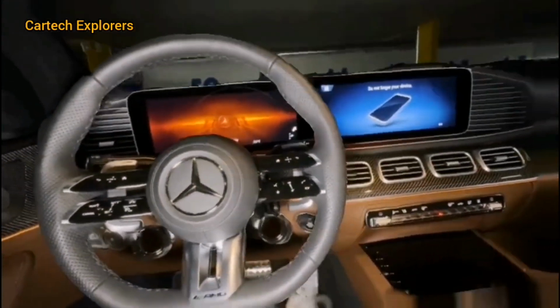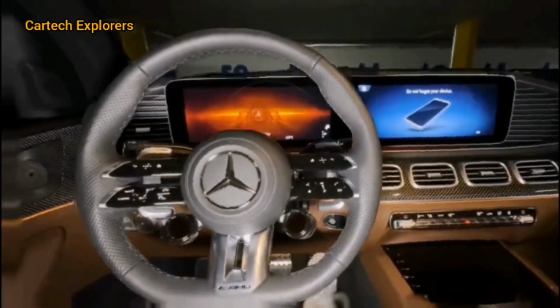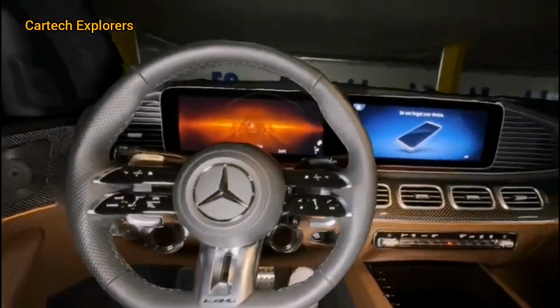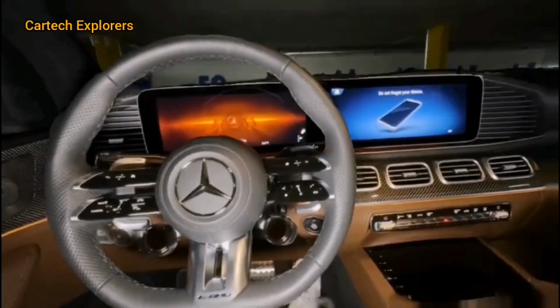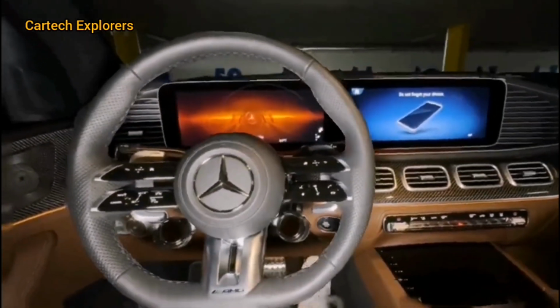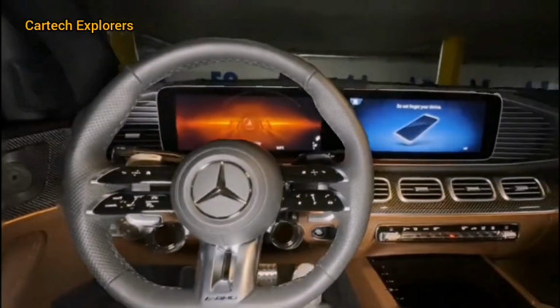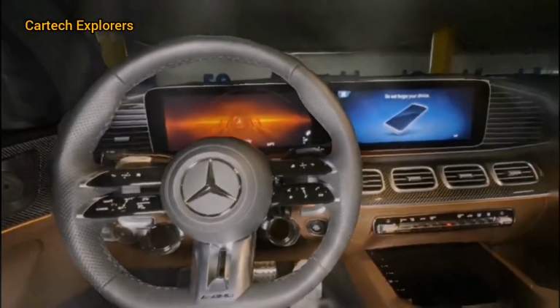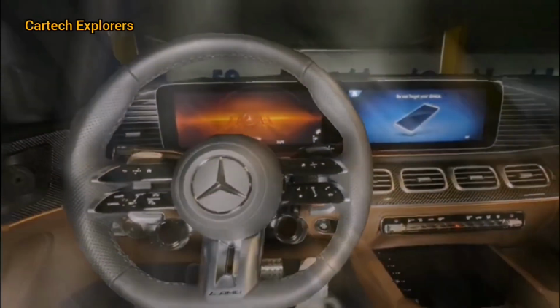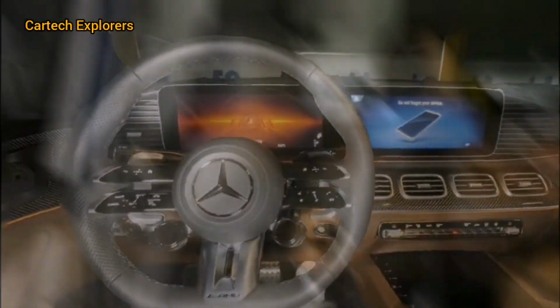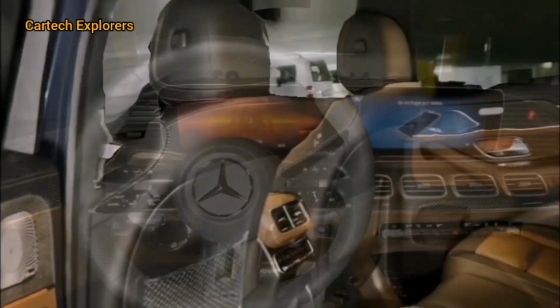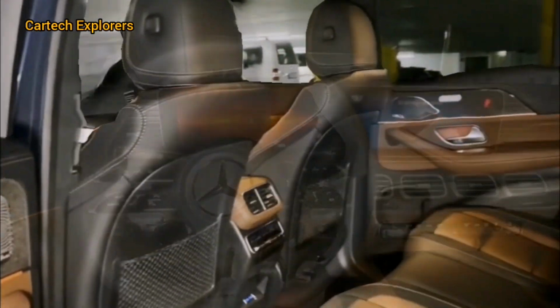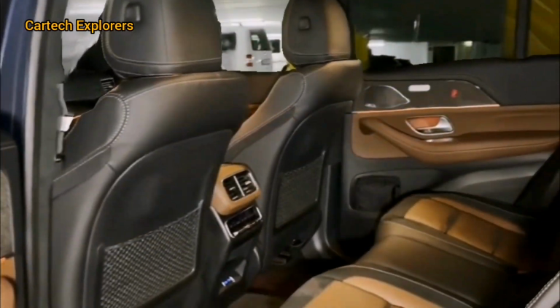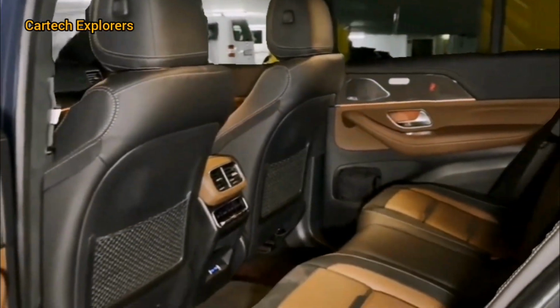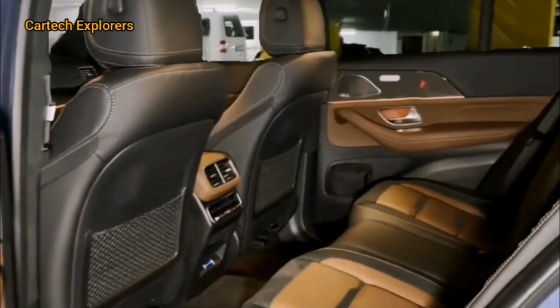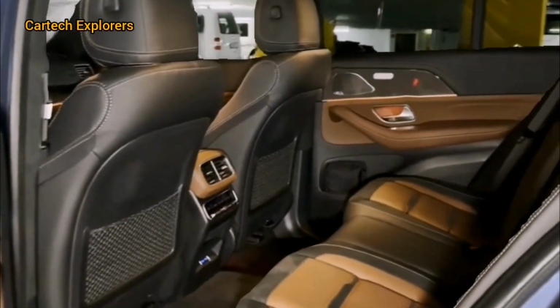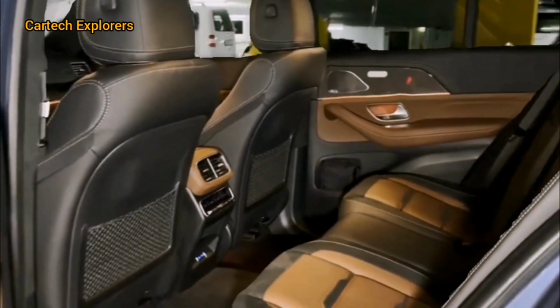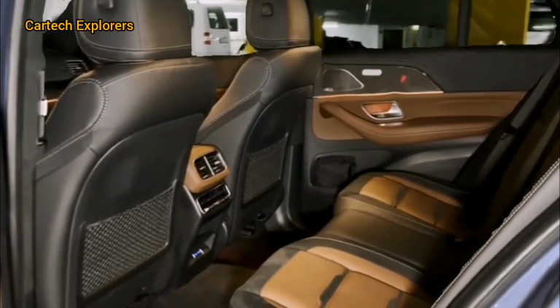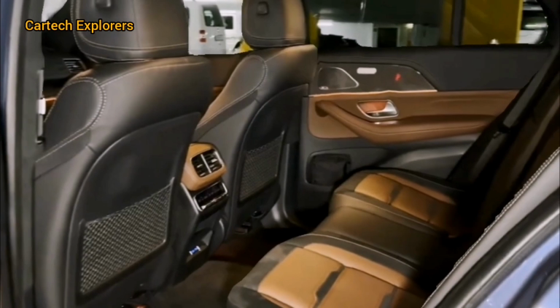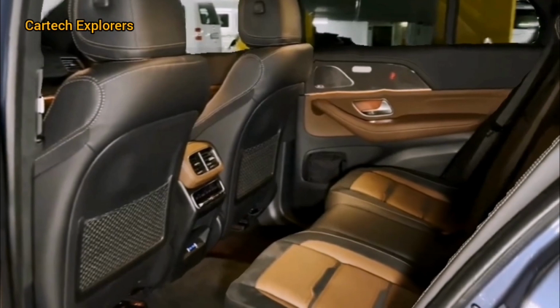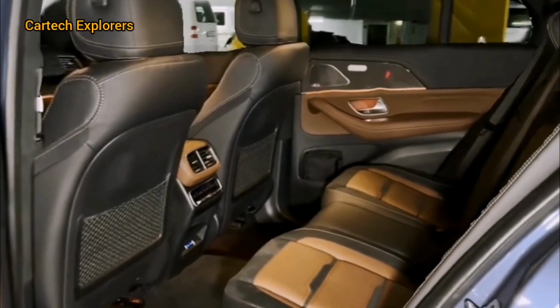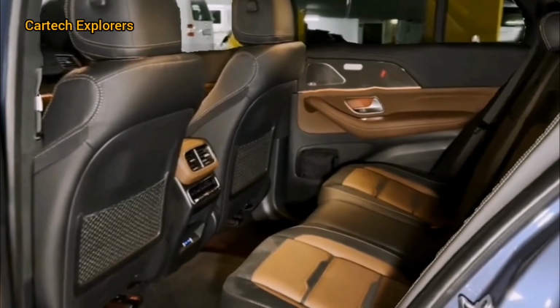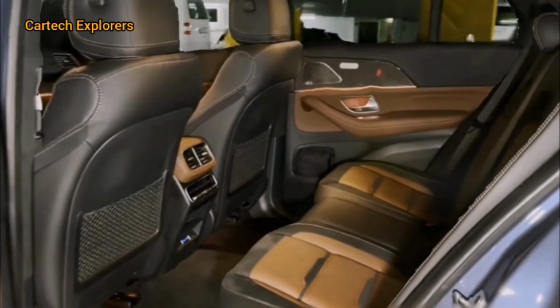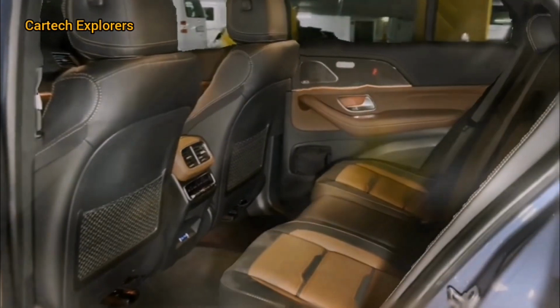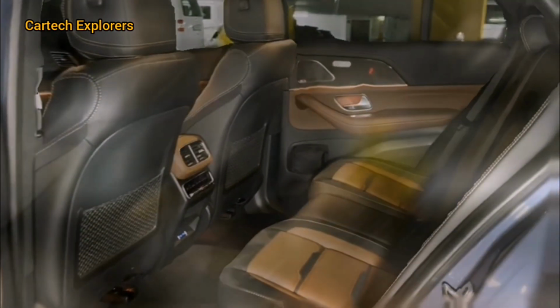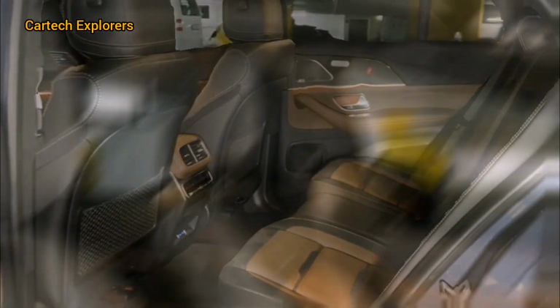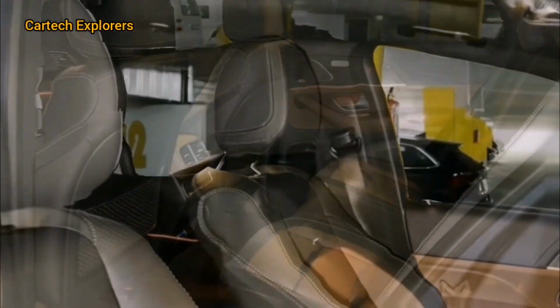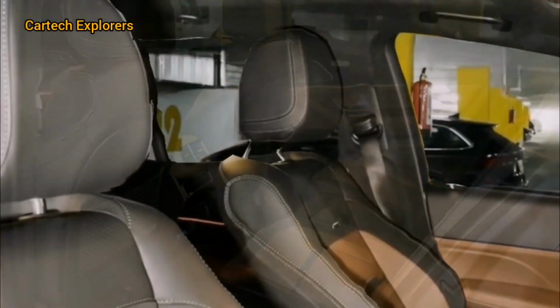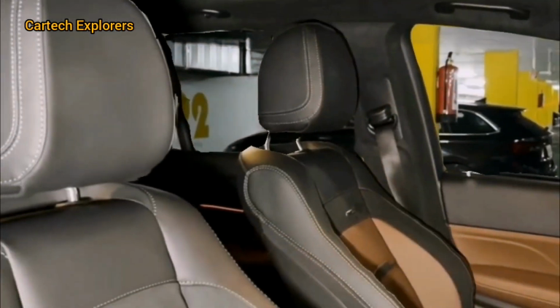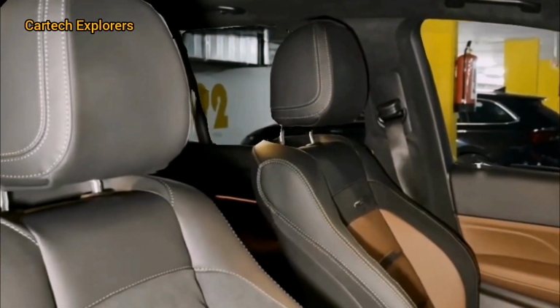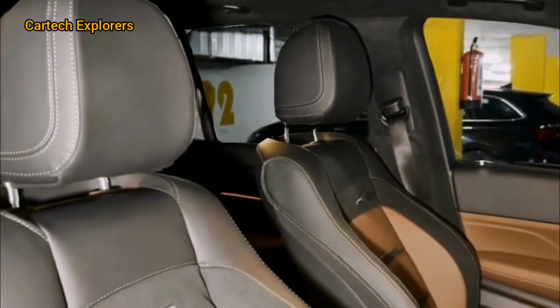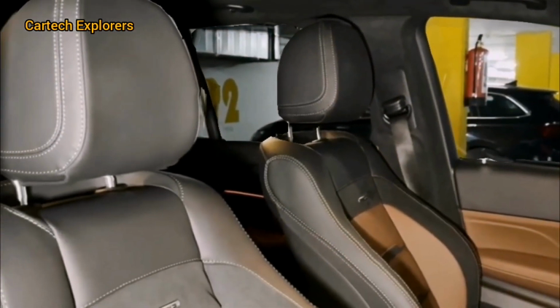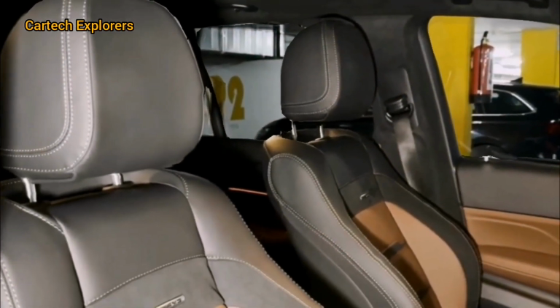It's fully customizable and supports both Apple CarPlay and Android Auto. There's plenty of legroom and headroom for all passengers, making long drives comfortable for everyone.